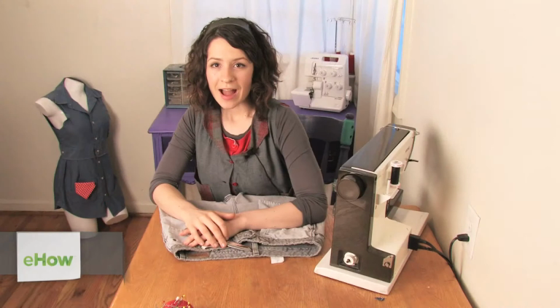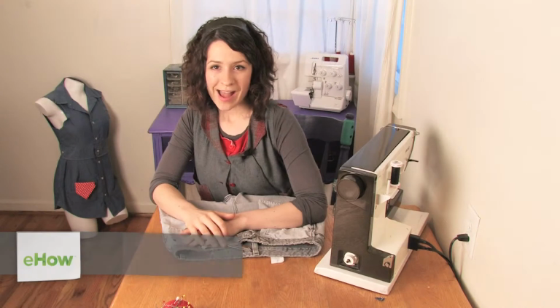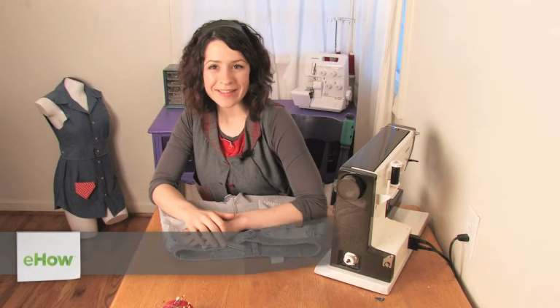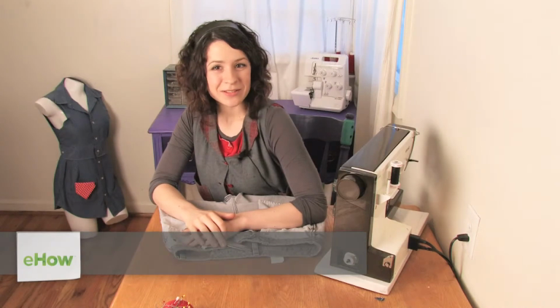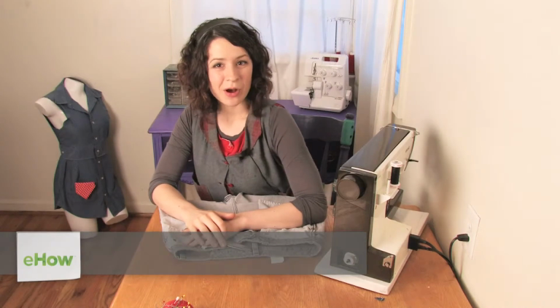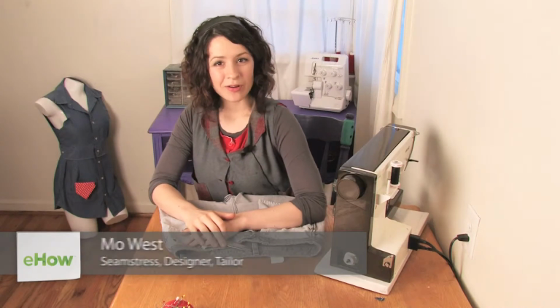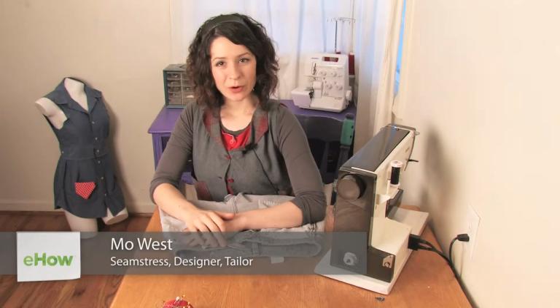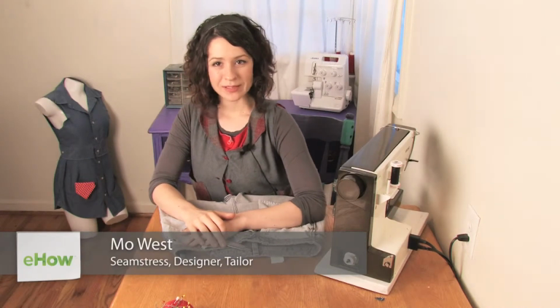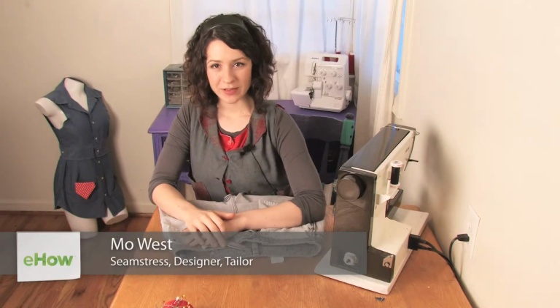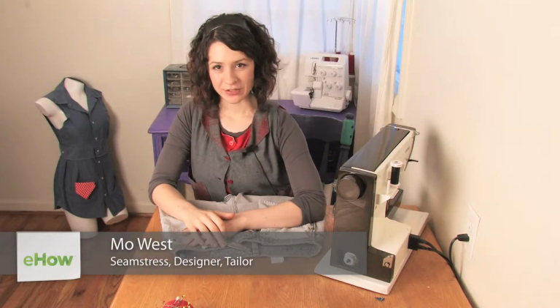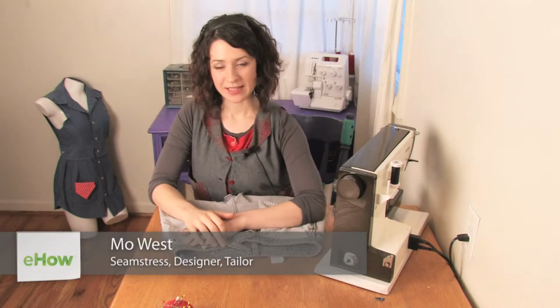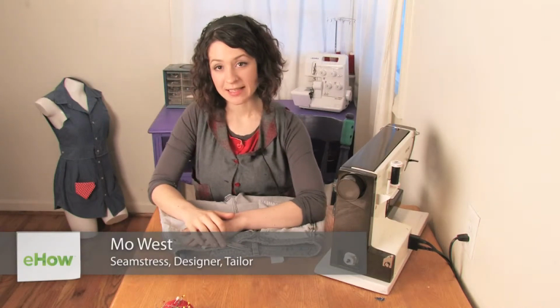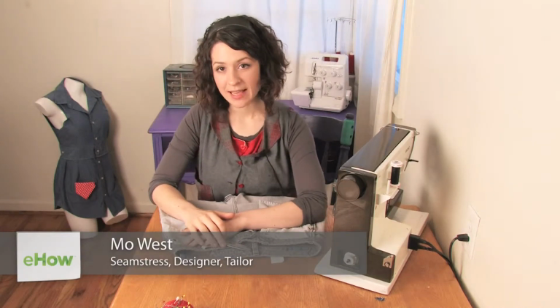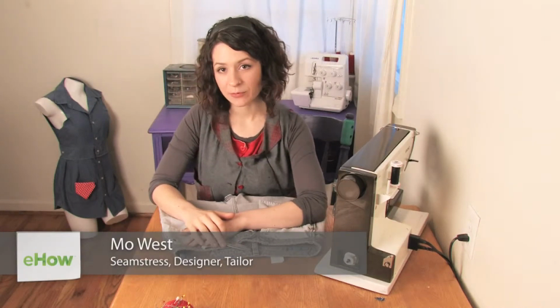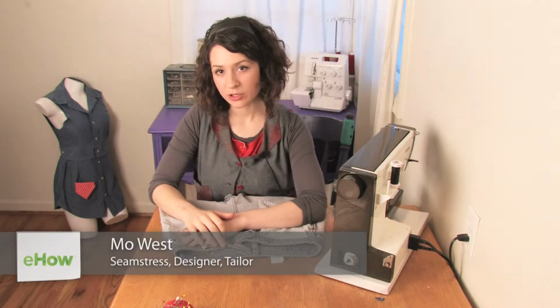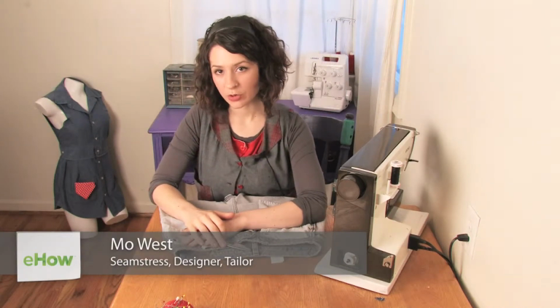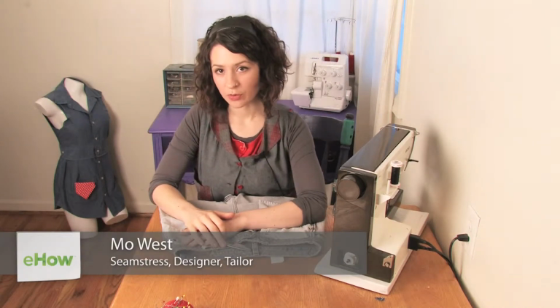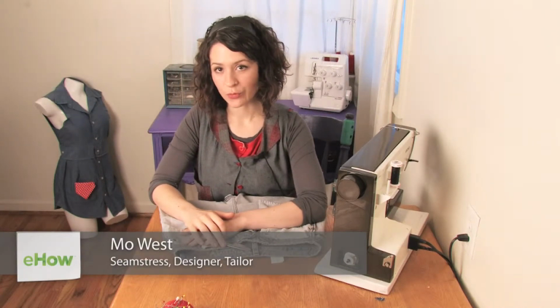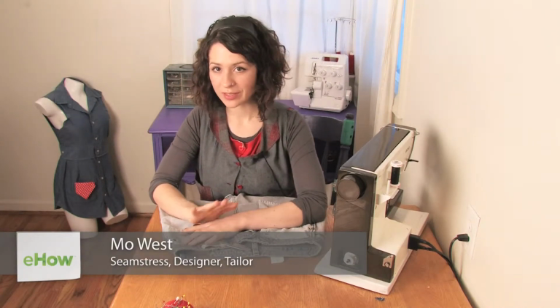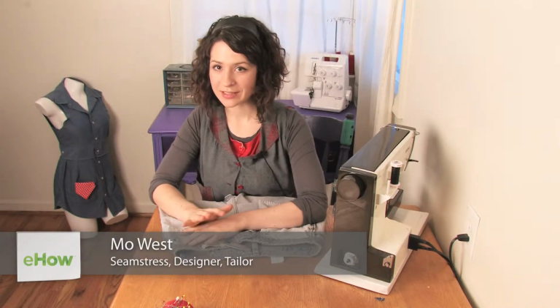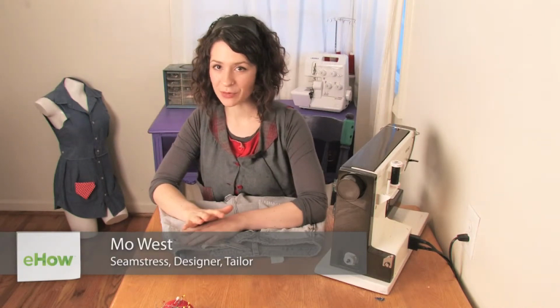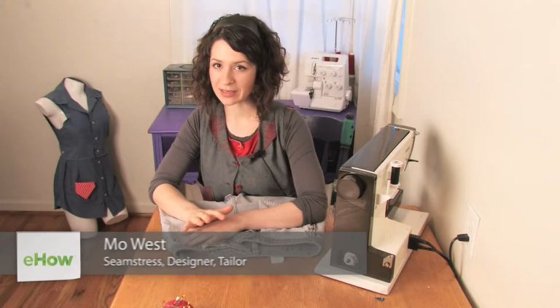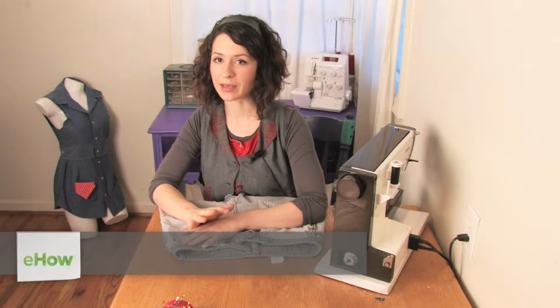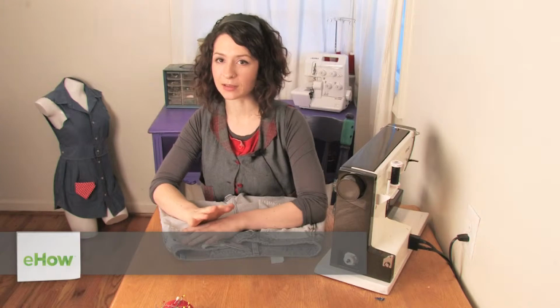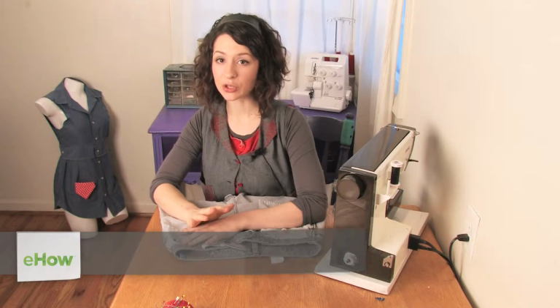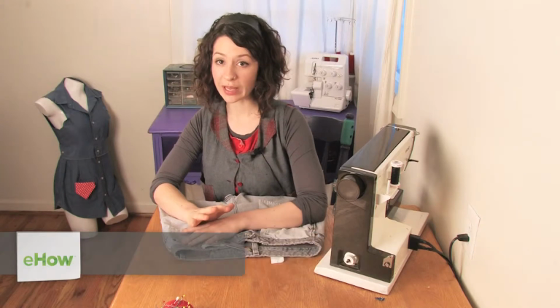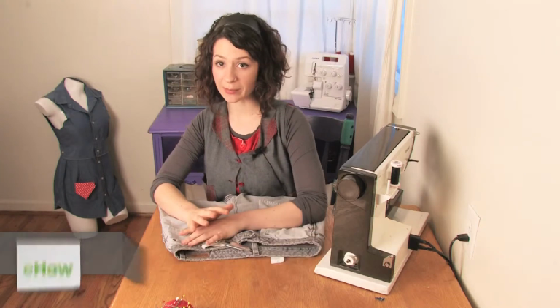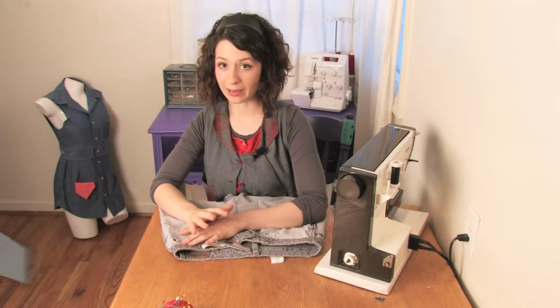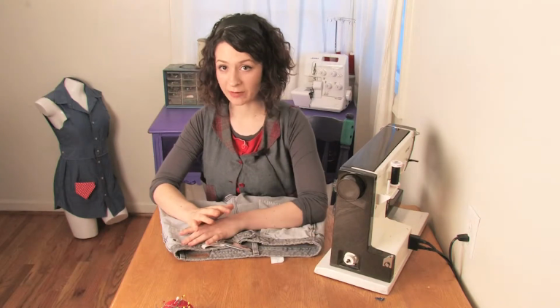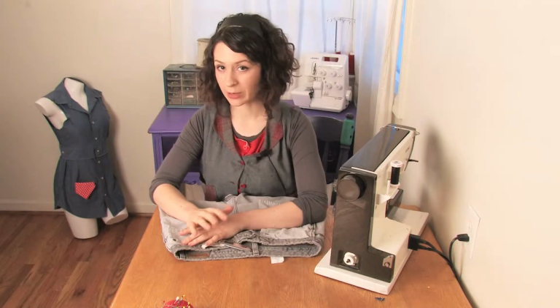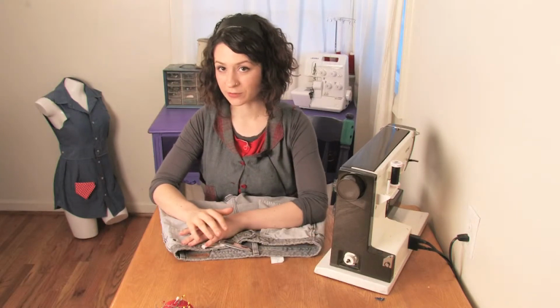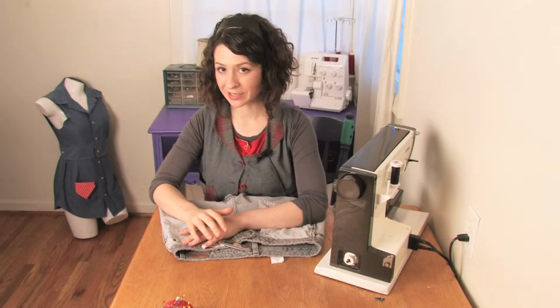Hi, this is Mo of Mo West Creations, and today I'm going to show you a really easy way to make a cute handbag out of a pair of jeans.